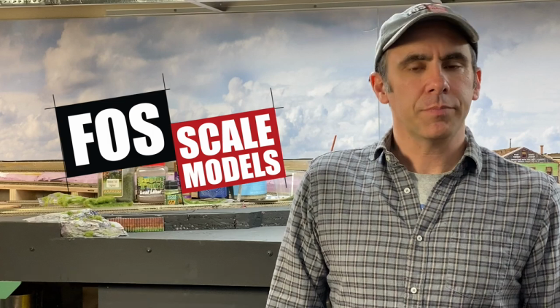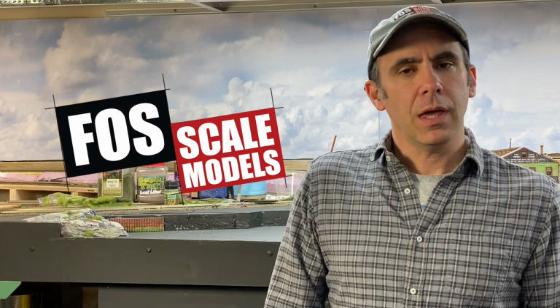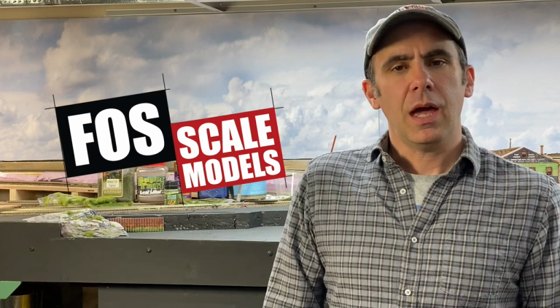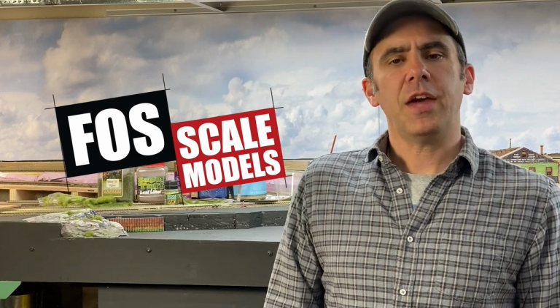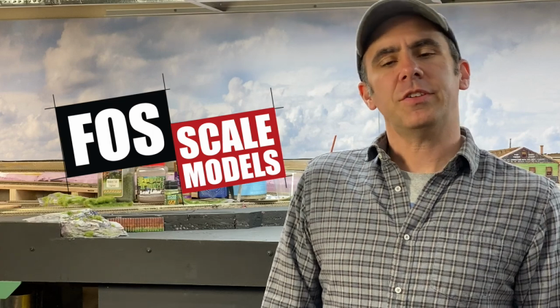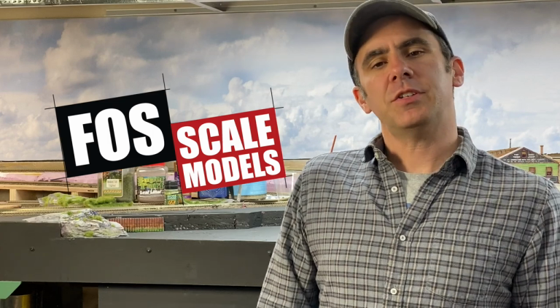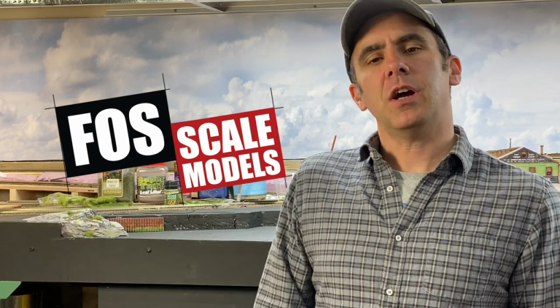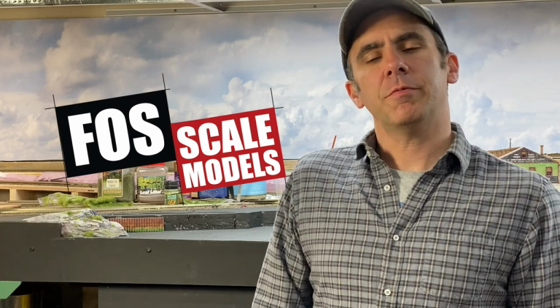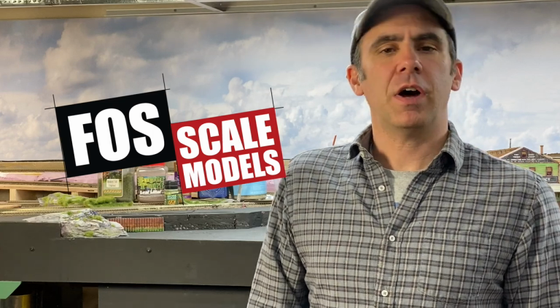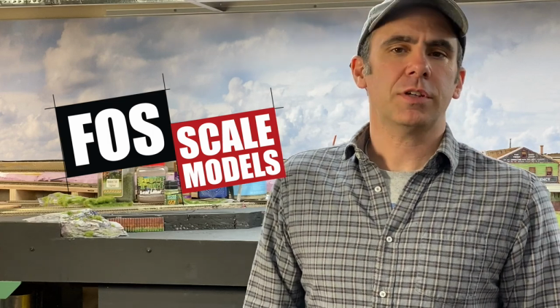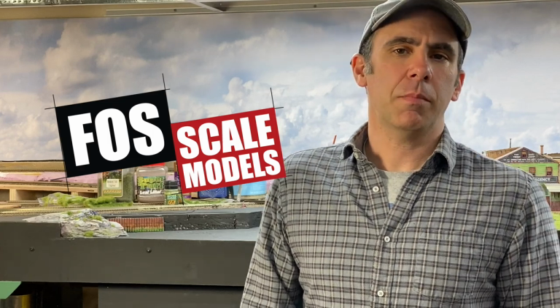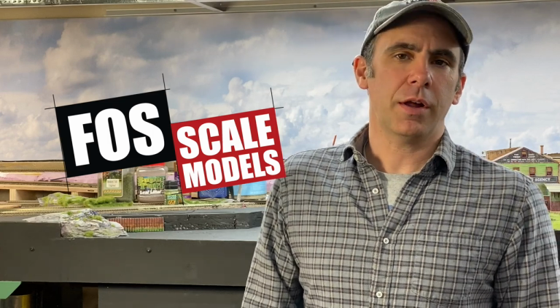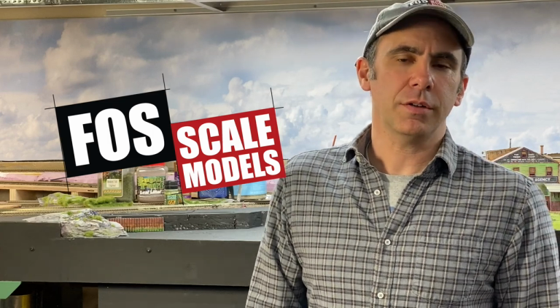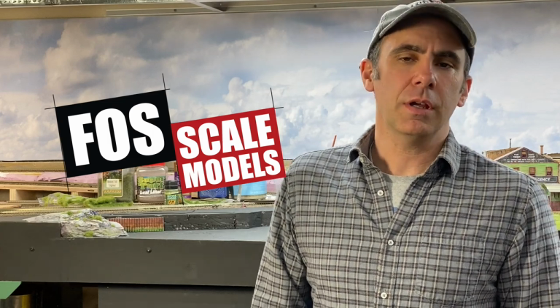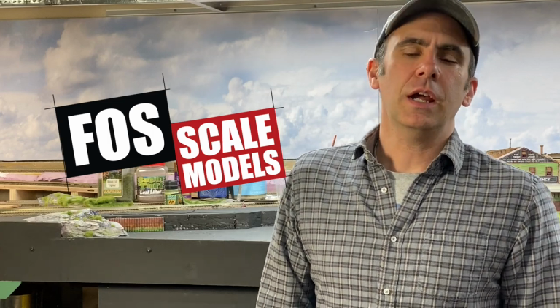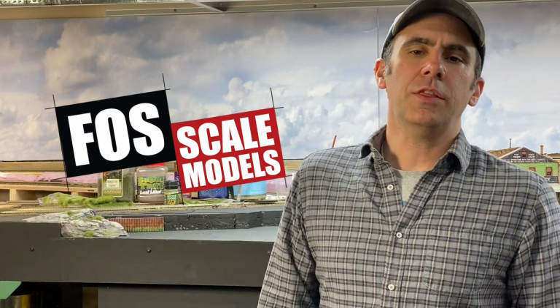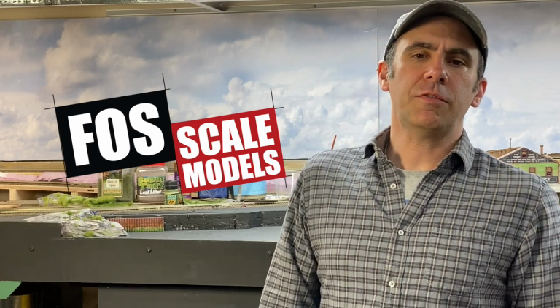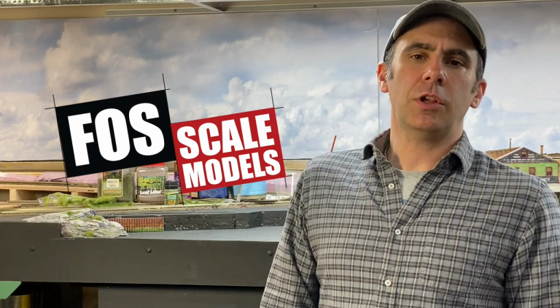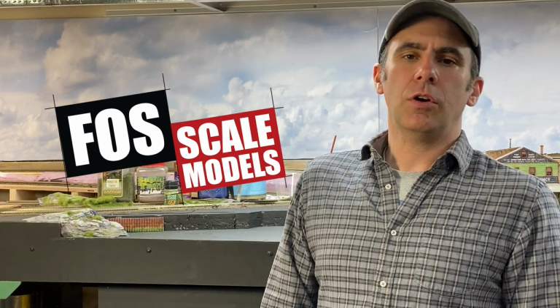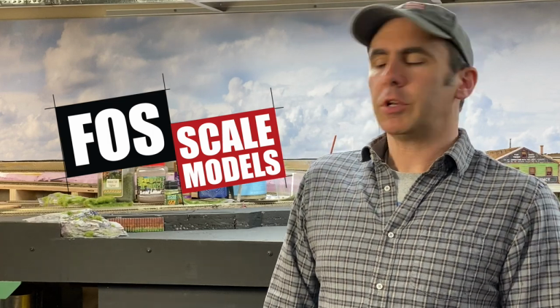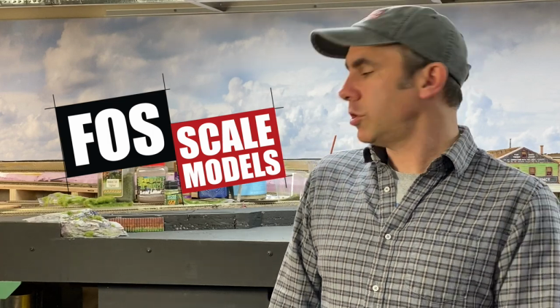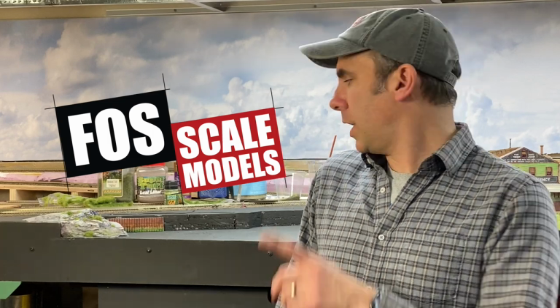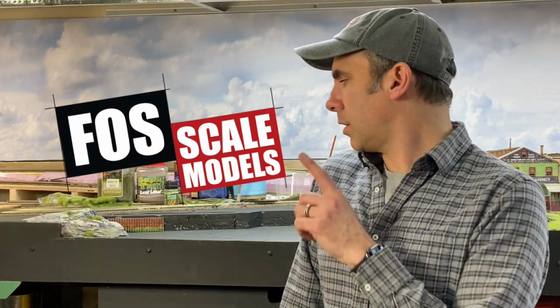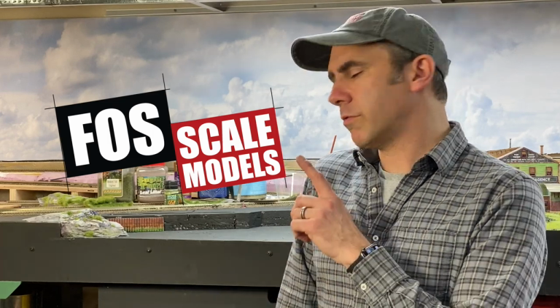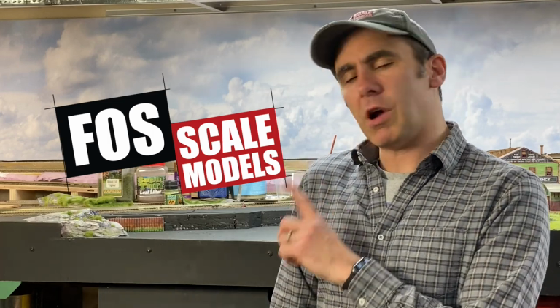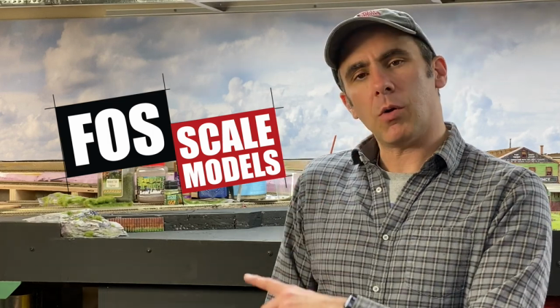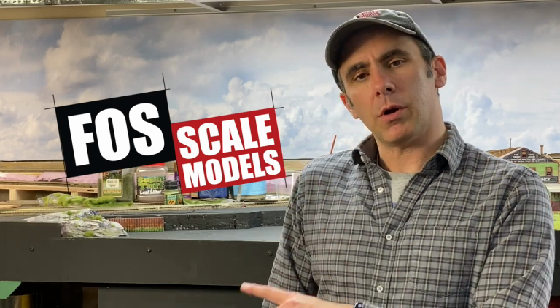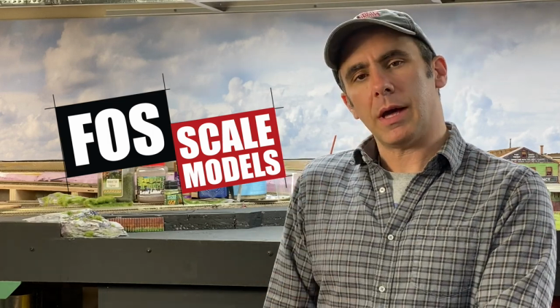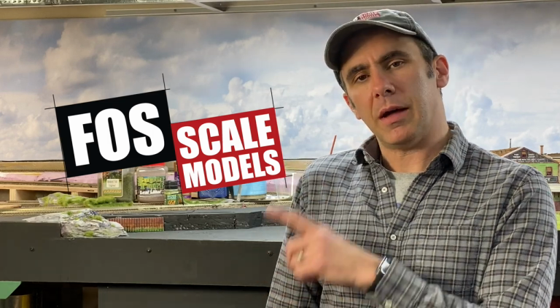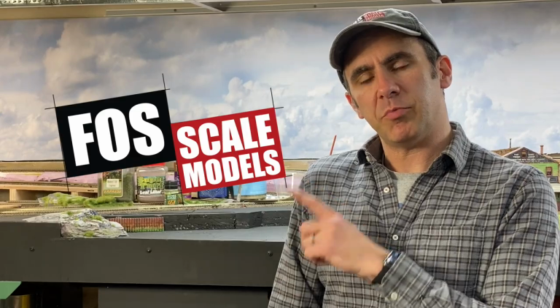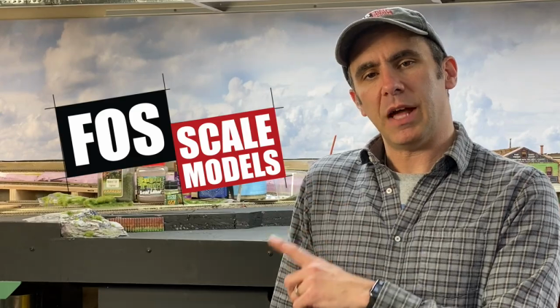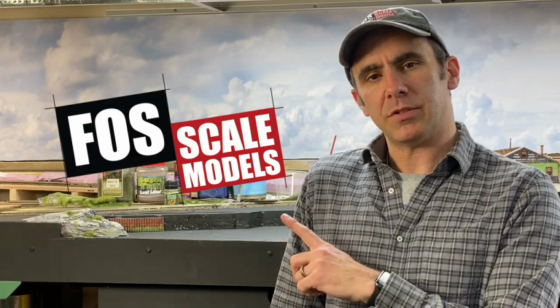Hey, this is Doug from Foscale Models. In this video I'm going to show you how to carve rockwork out of plaster.